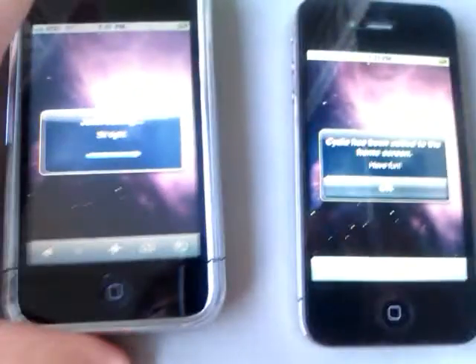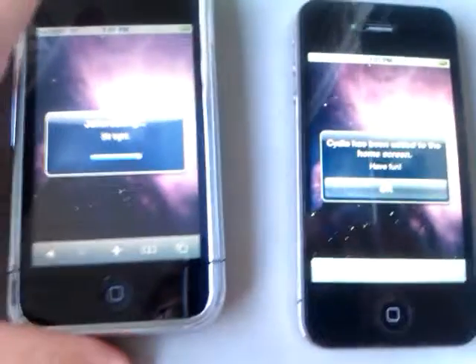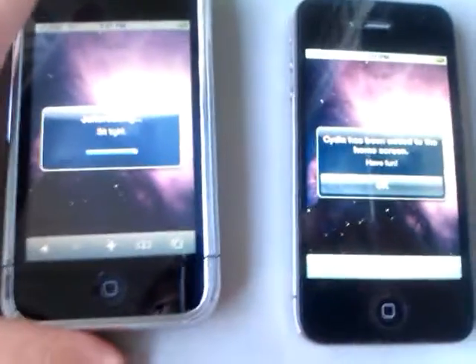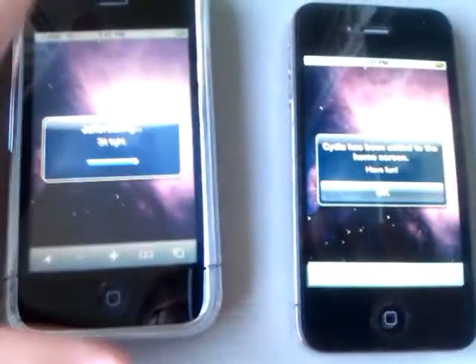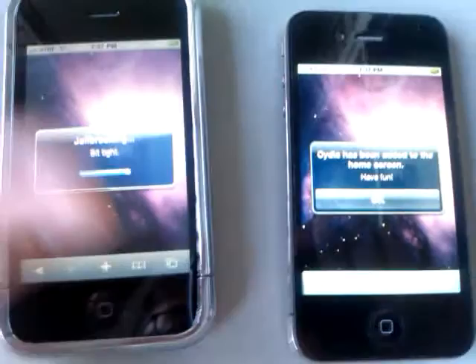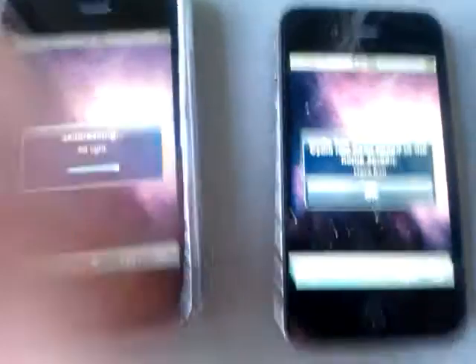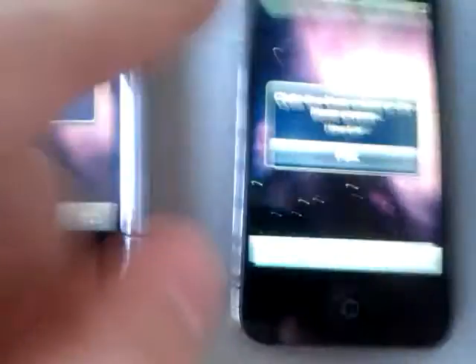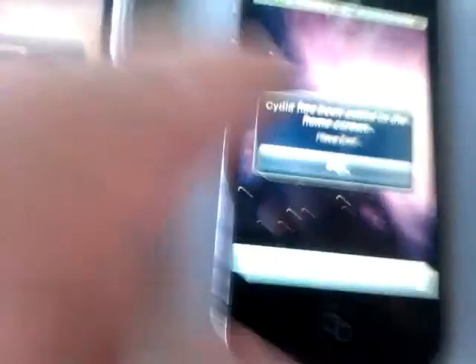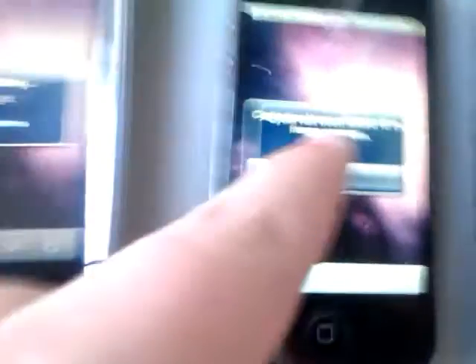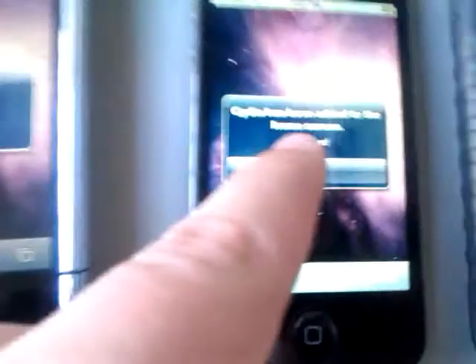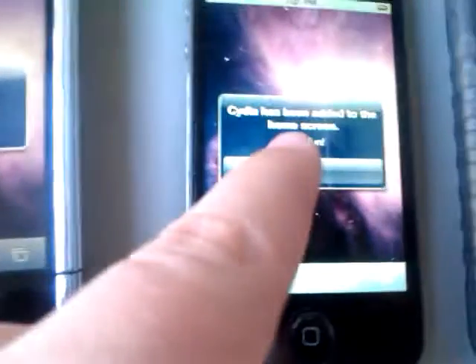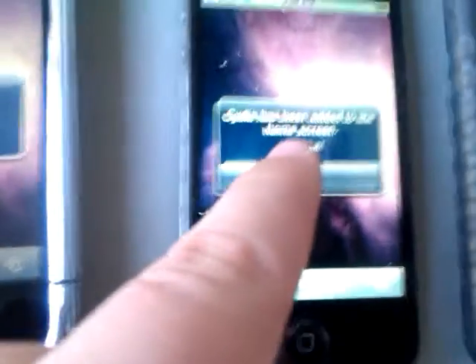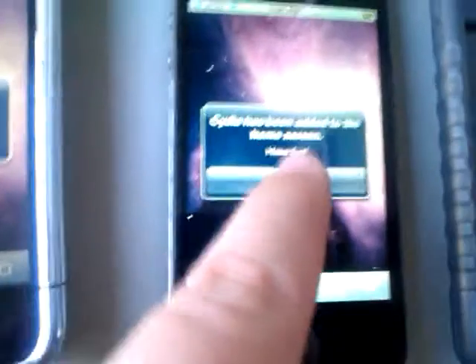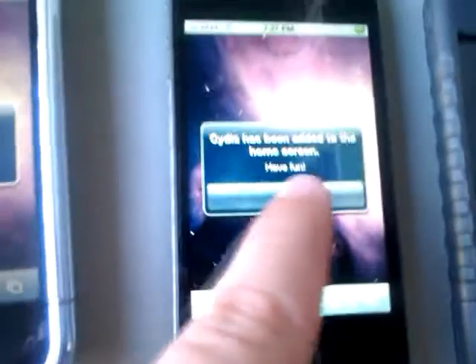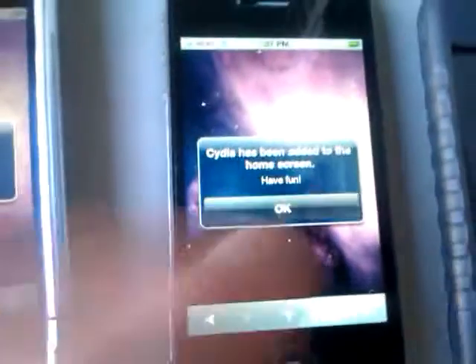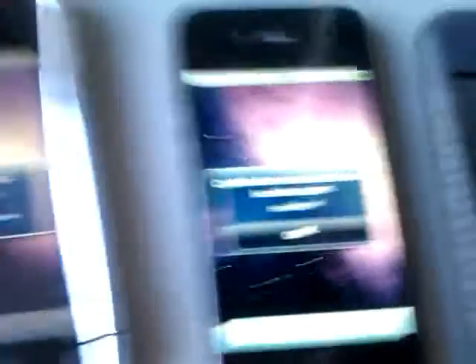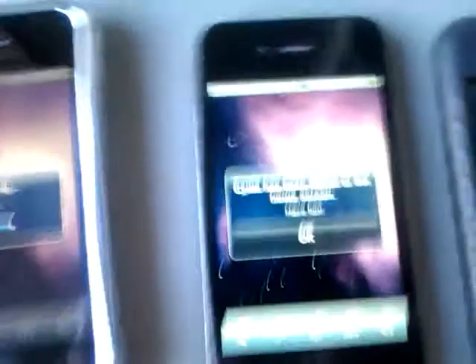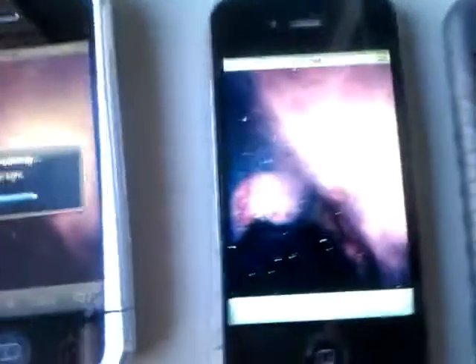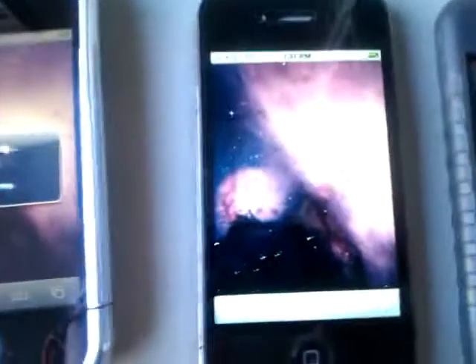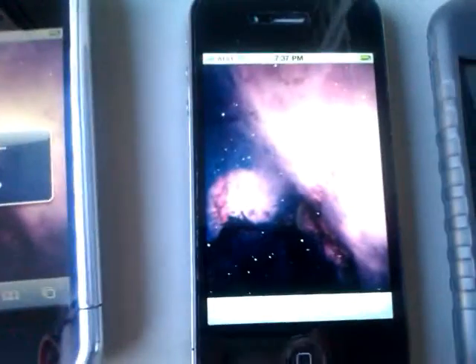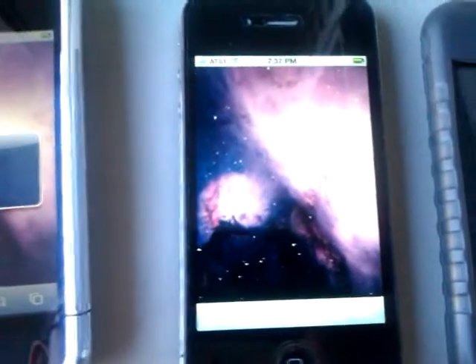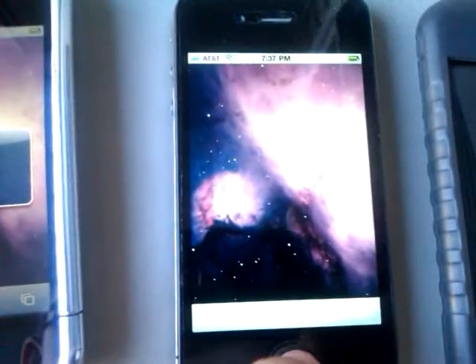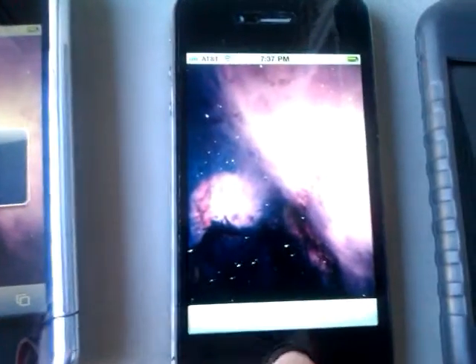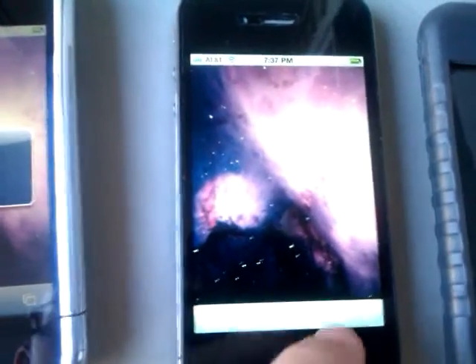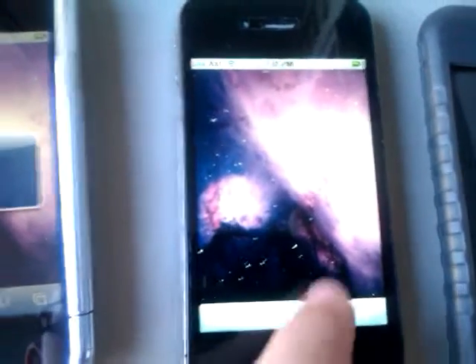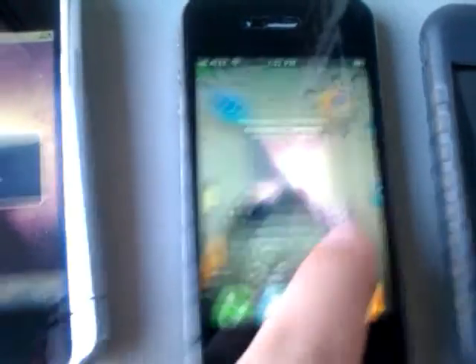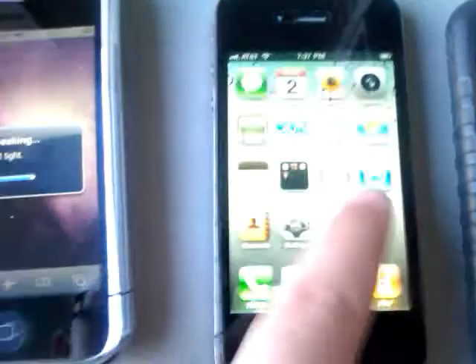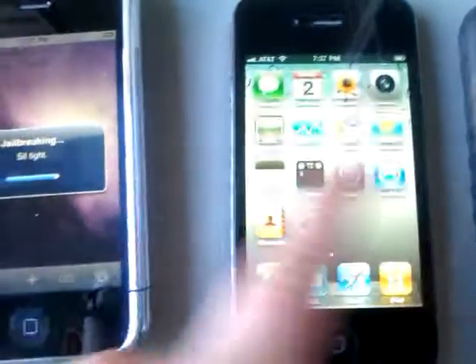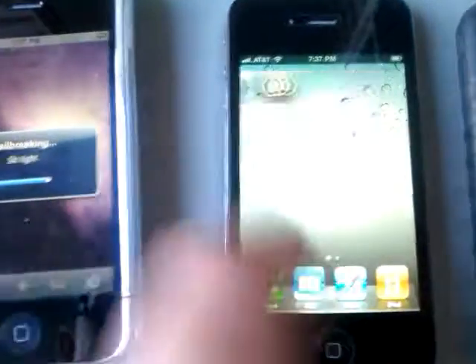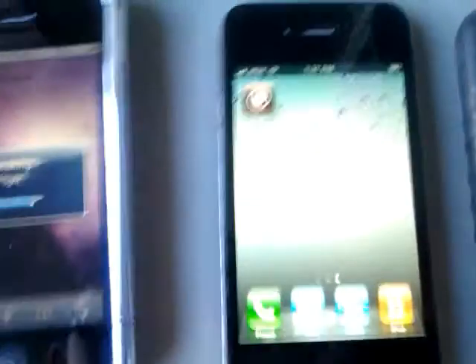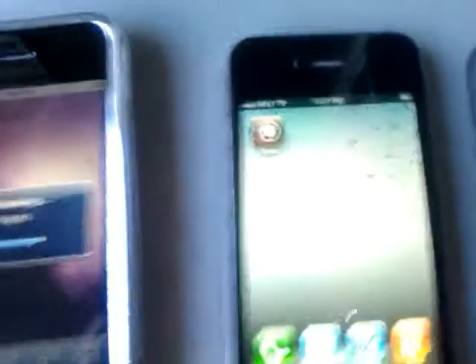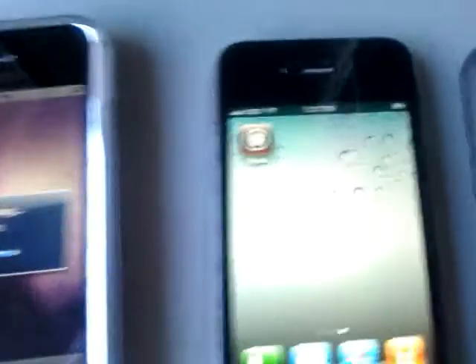As you can see, my iPhone 4 is finished. I'm going to hit OK and hit go to home screen, and there you go.